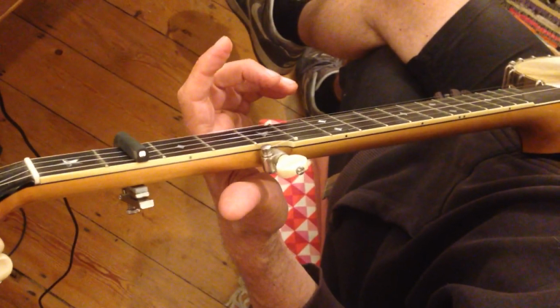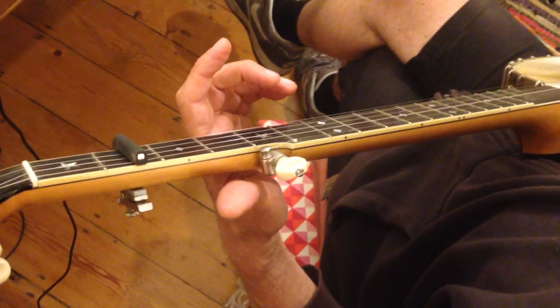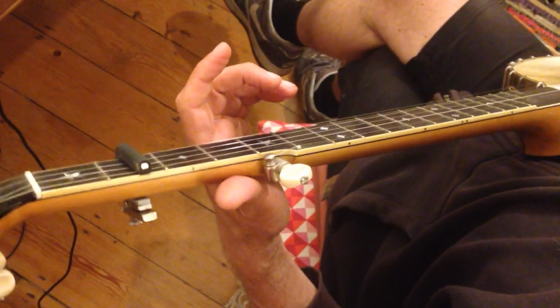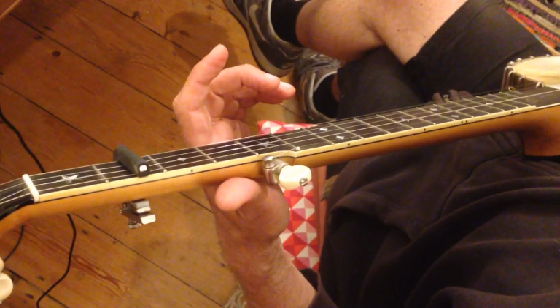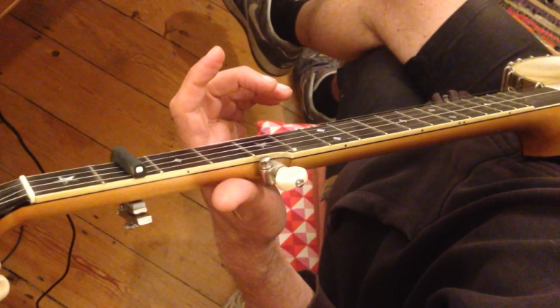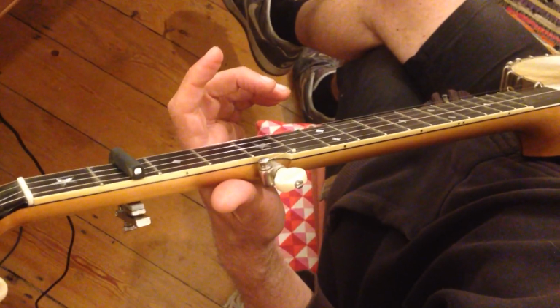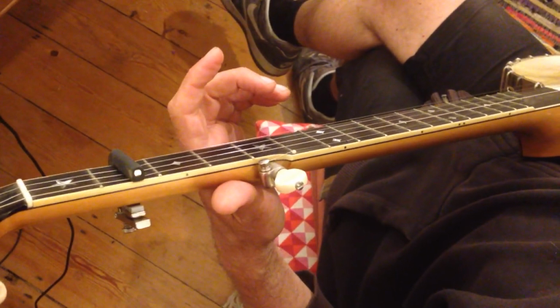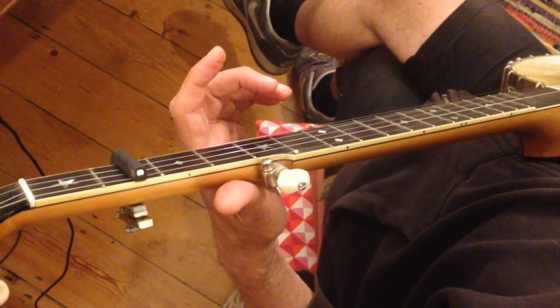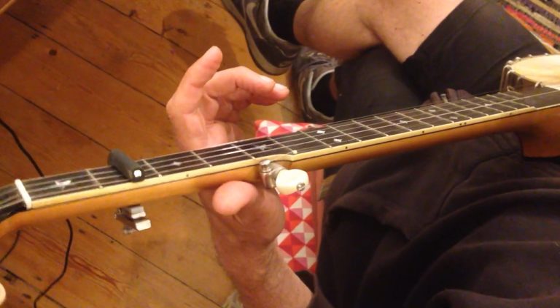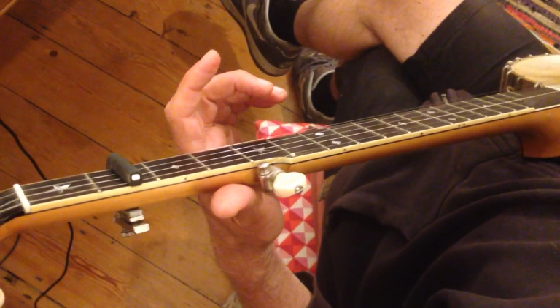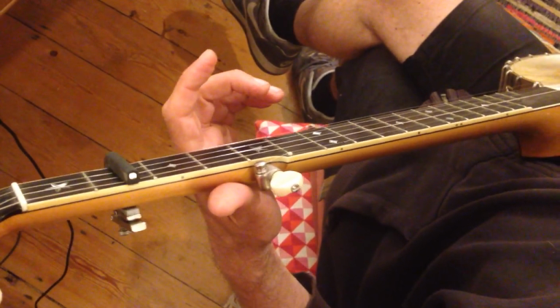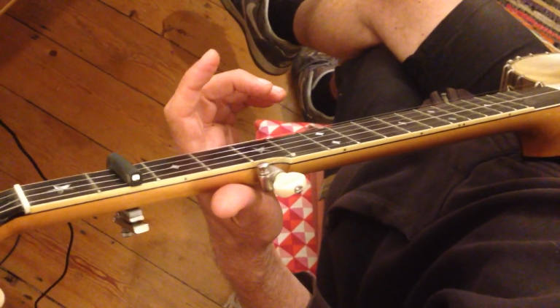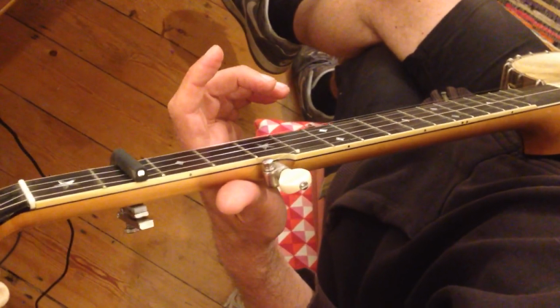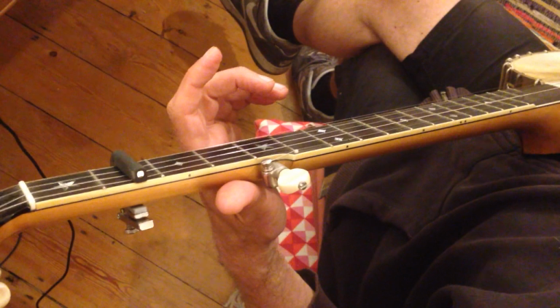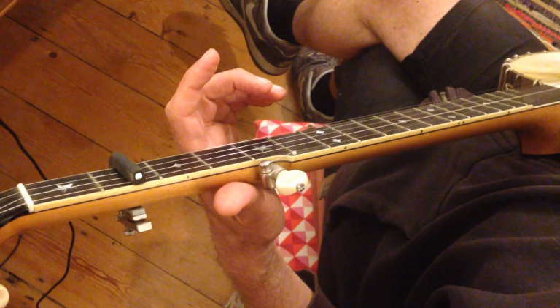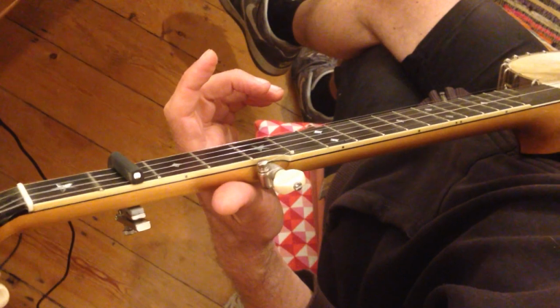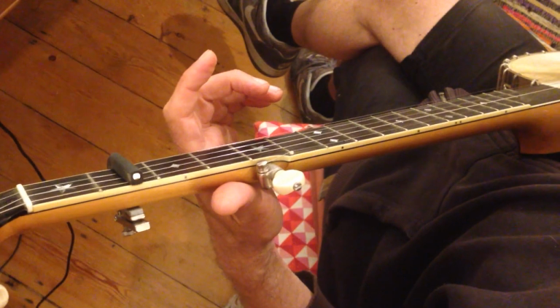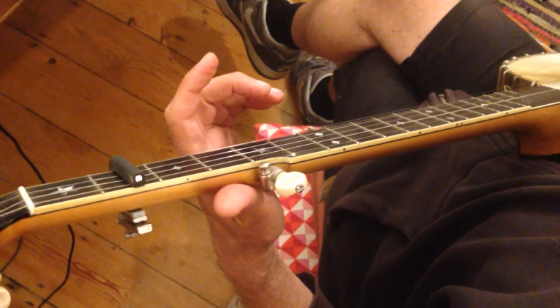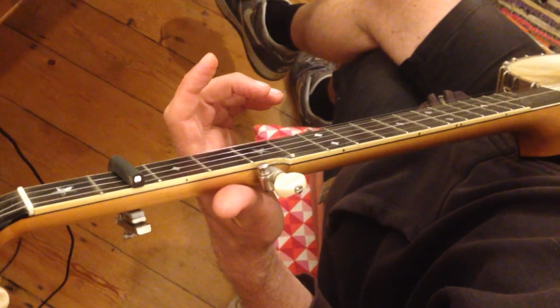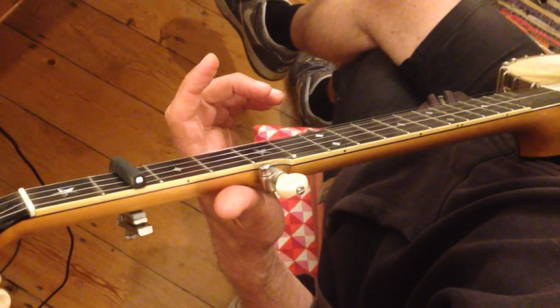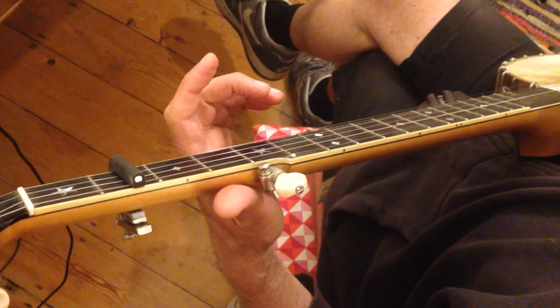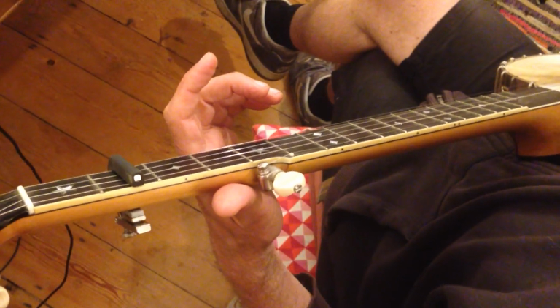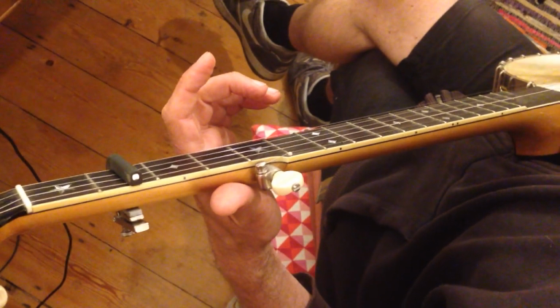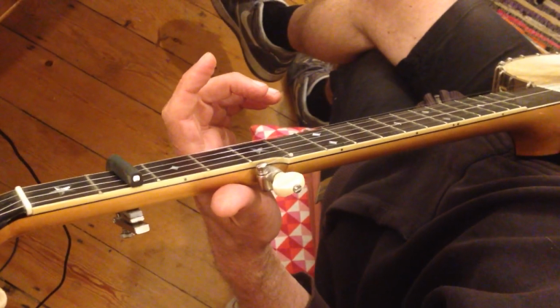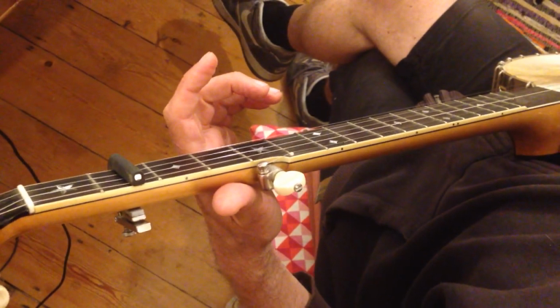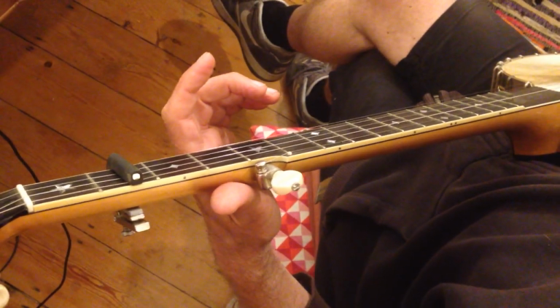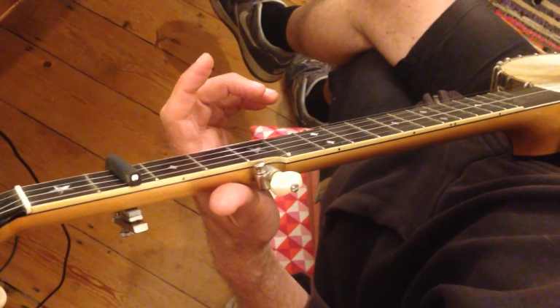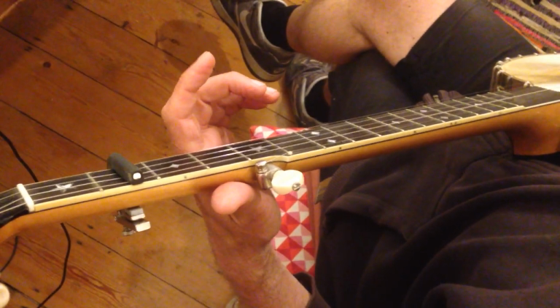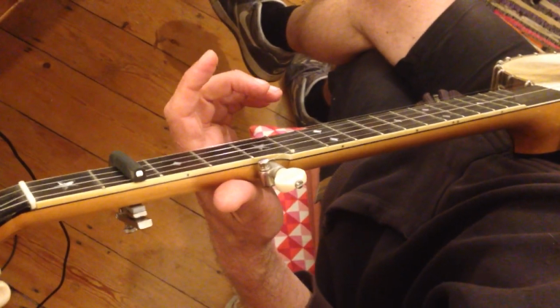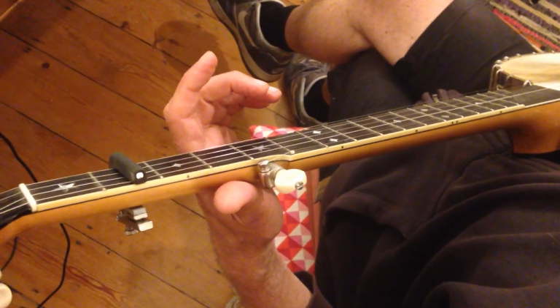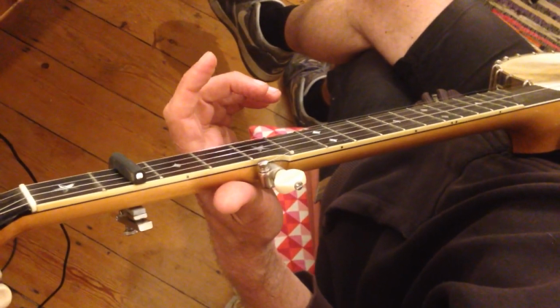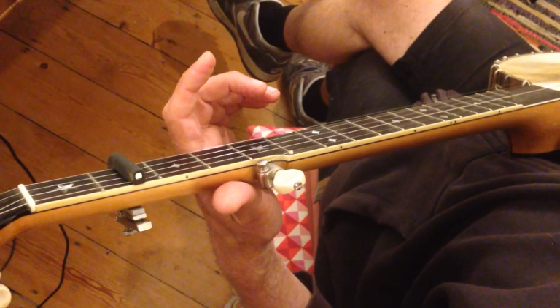So you really need to work all the way through this tune, the A part as well. You need to be constantly working that A string.